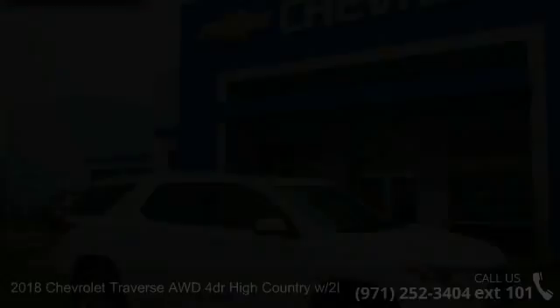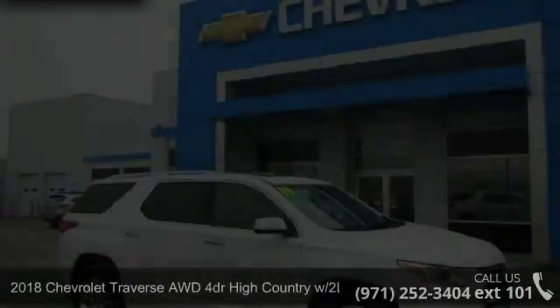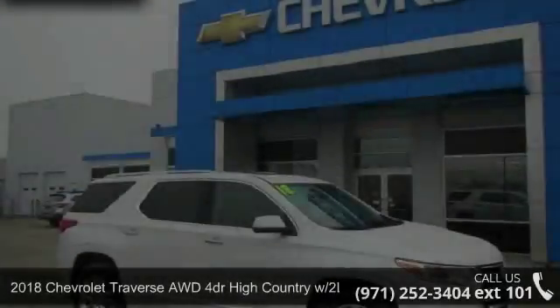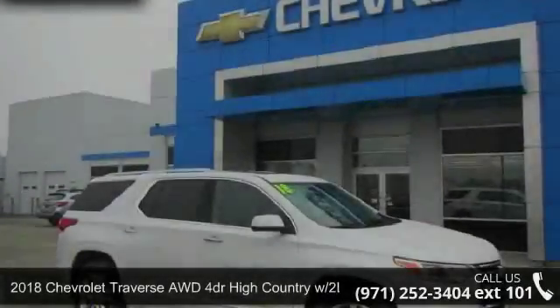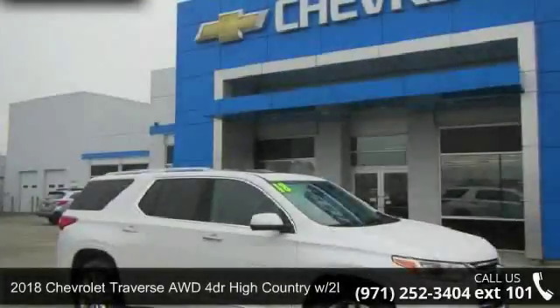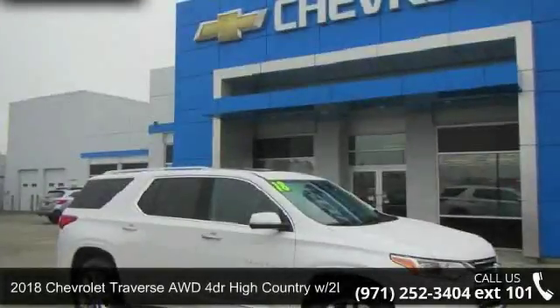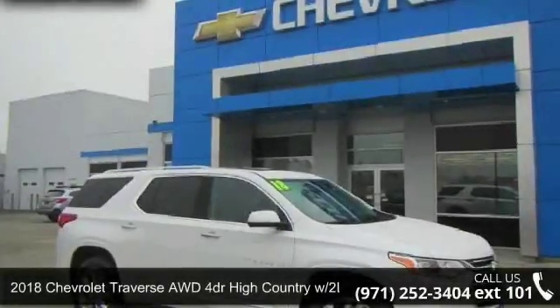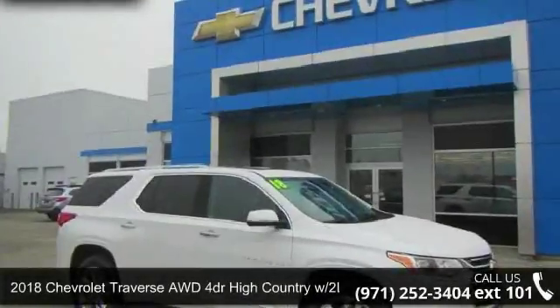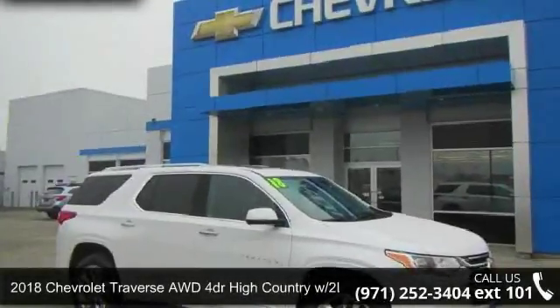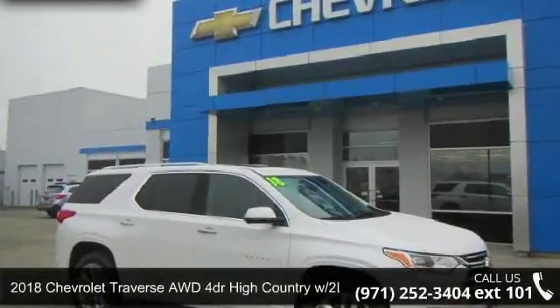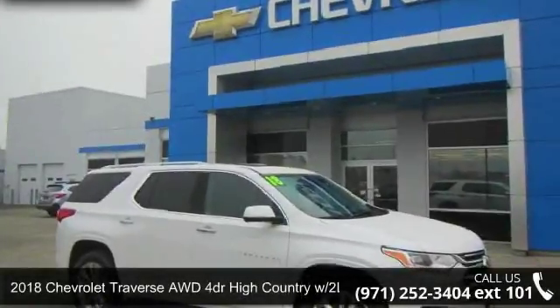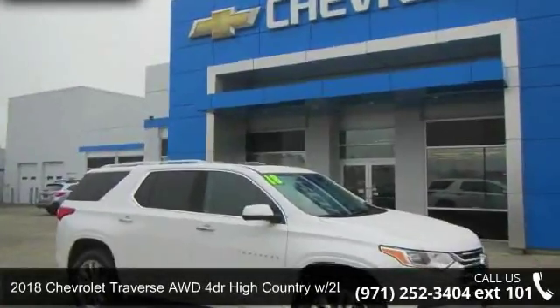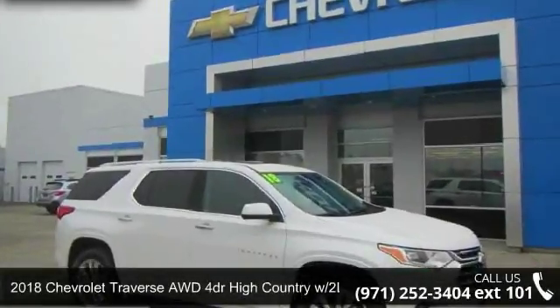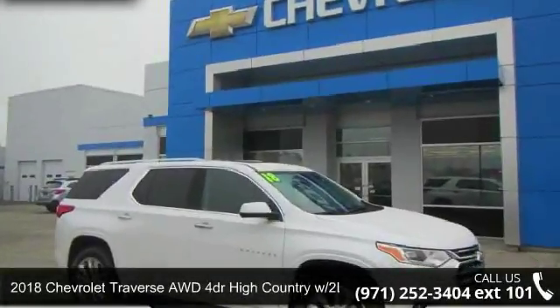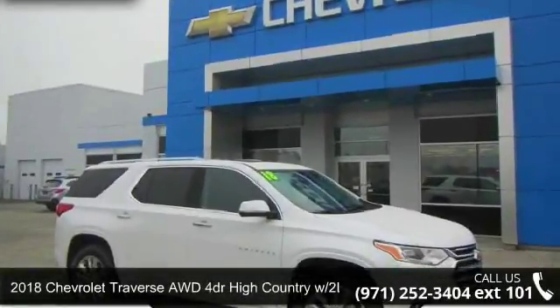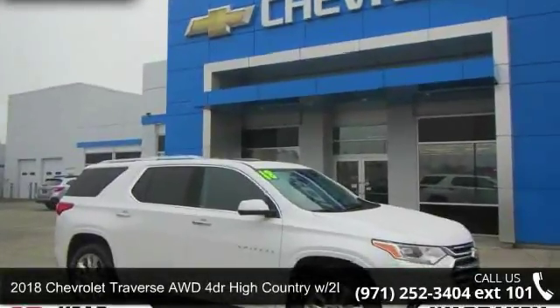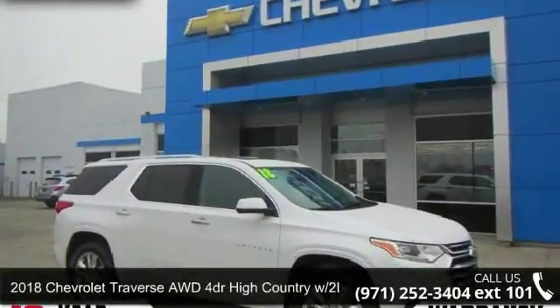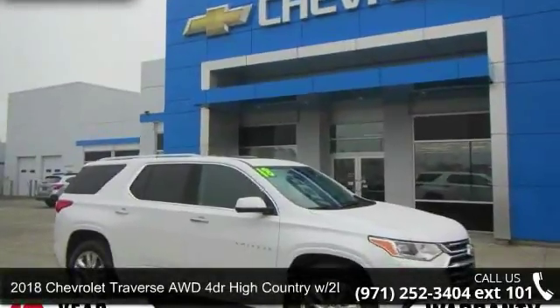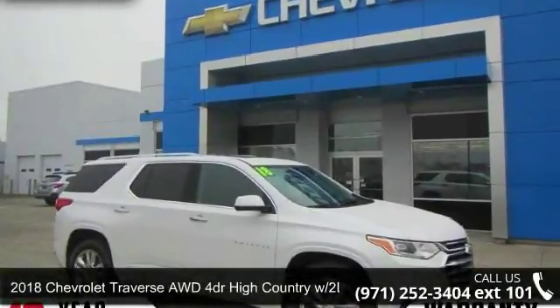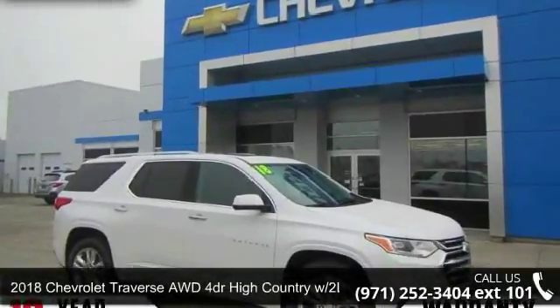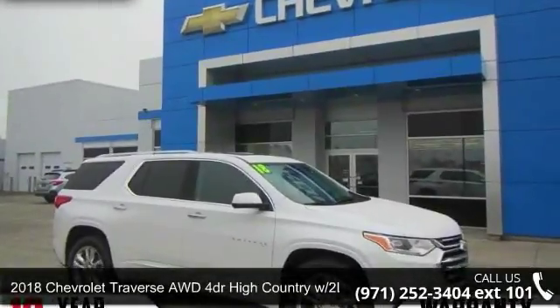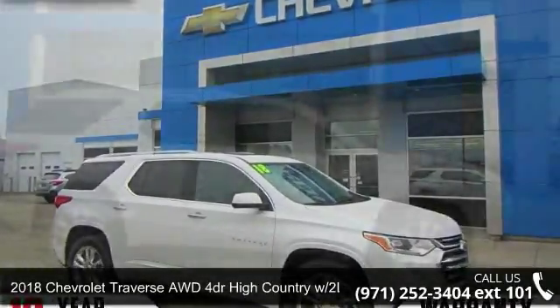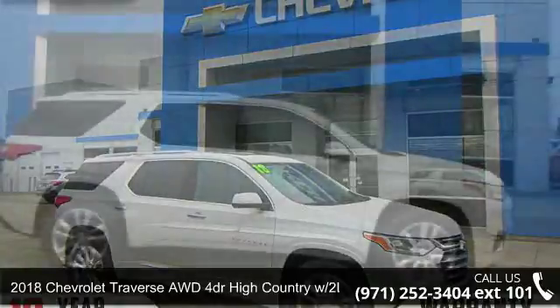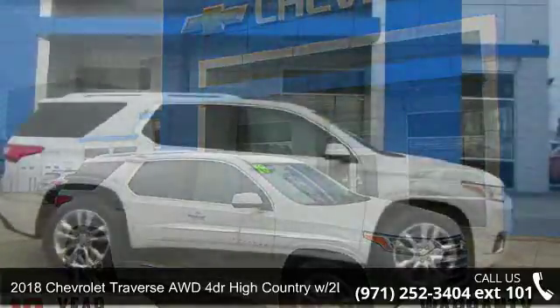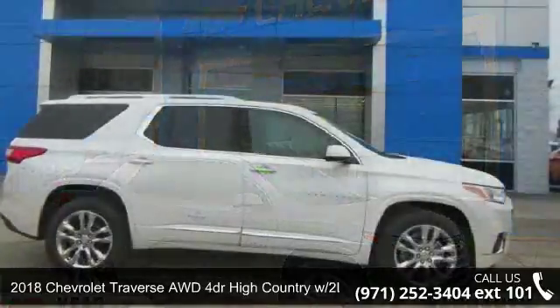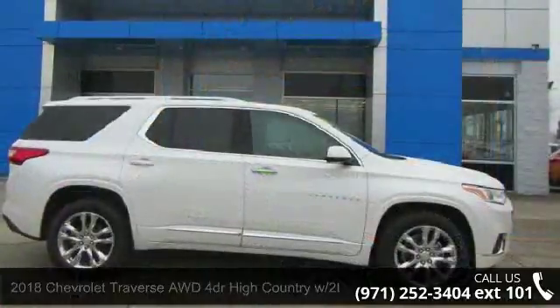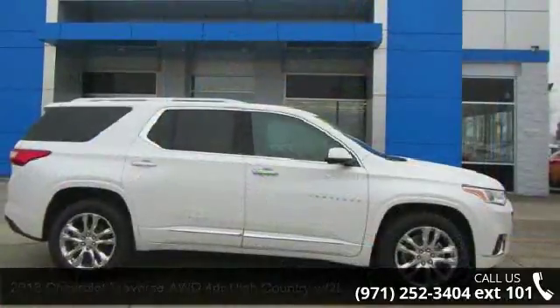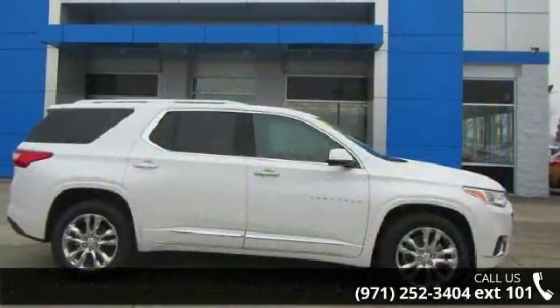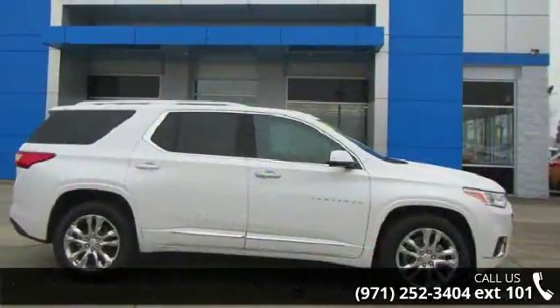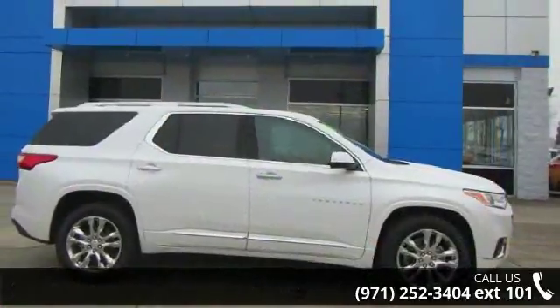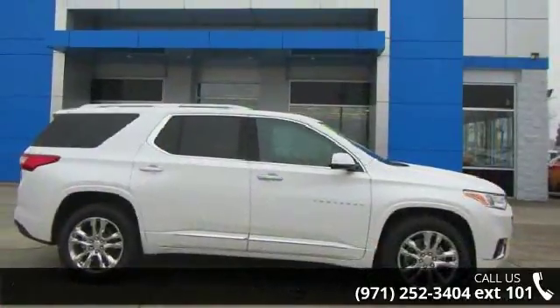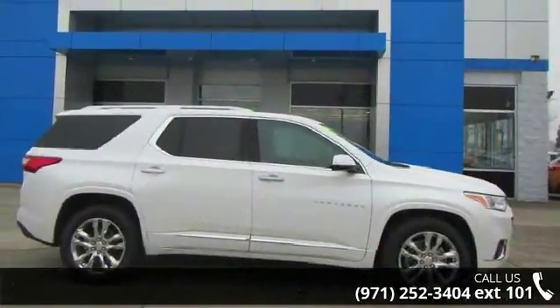Arrive in style with this 2018 Chevrolet Traverse. If you are looking for a first-rate auto, this one could be yours today.